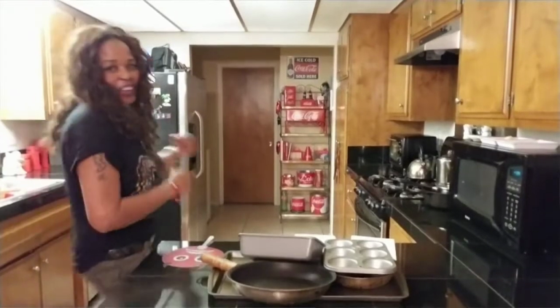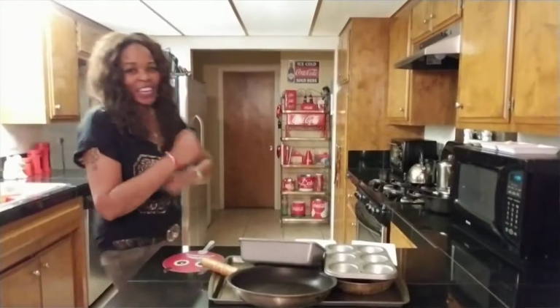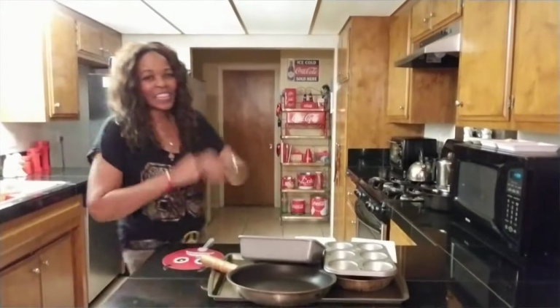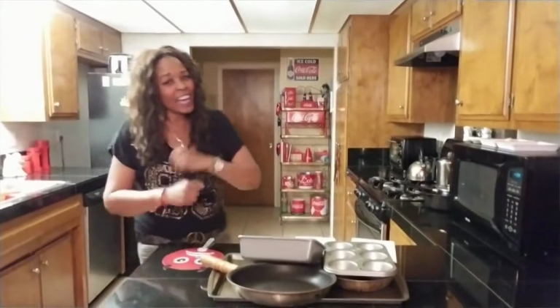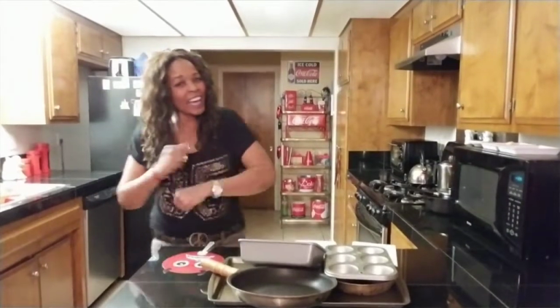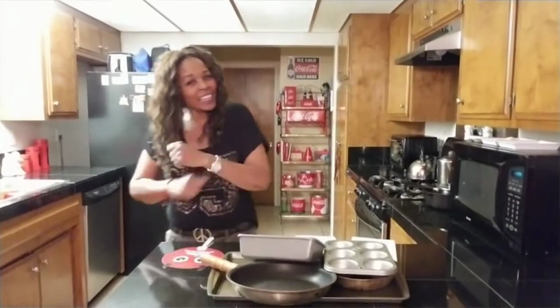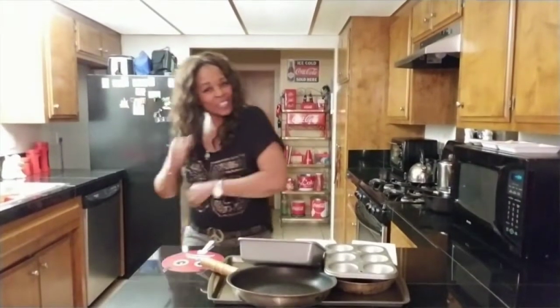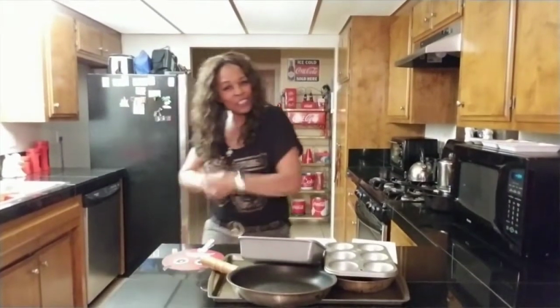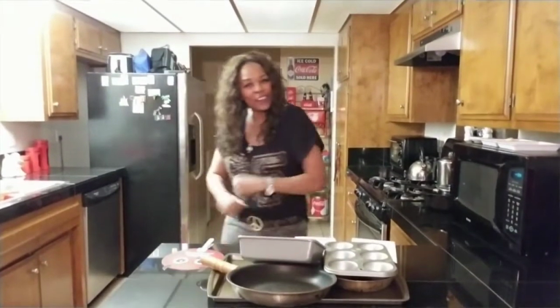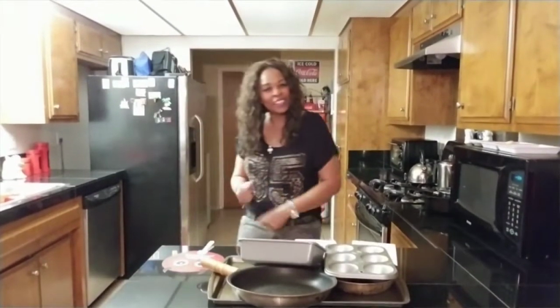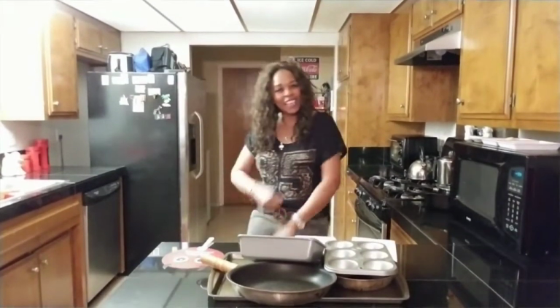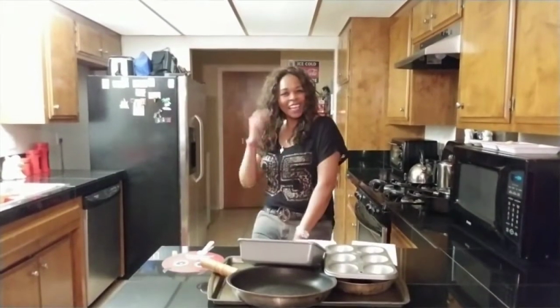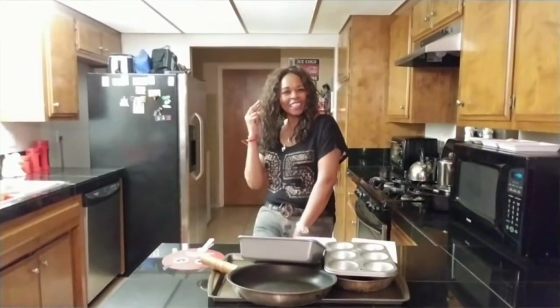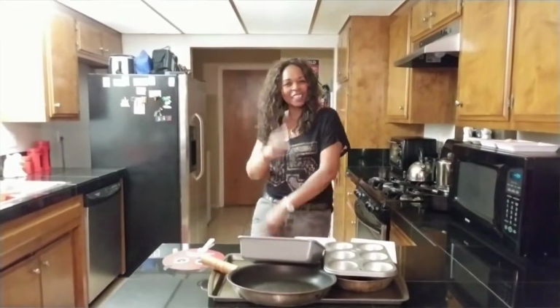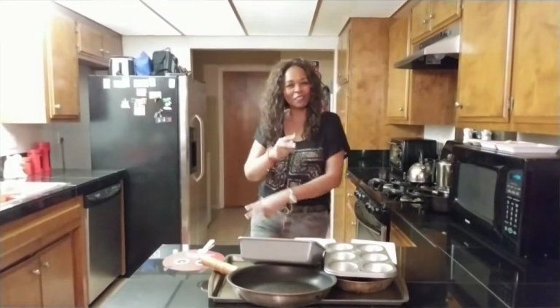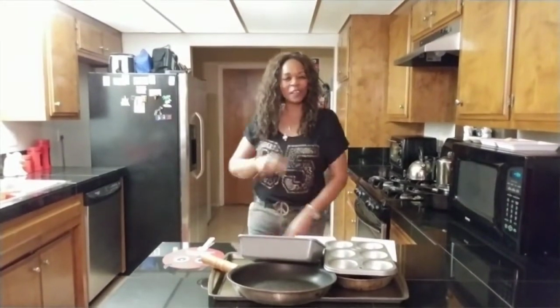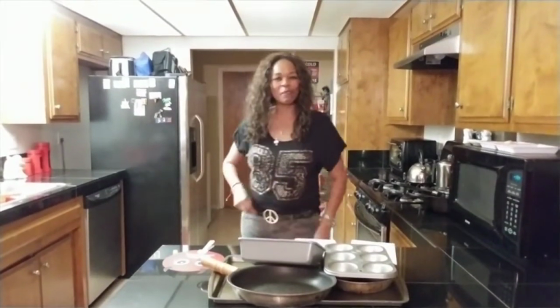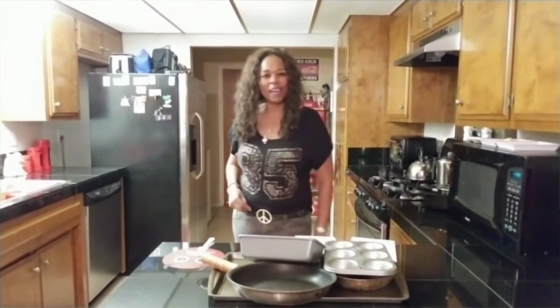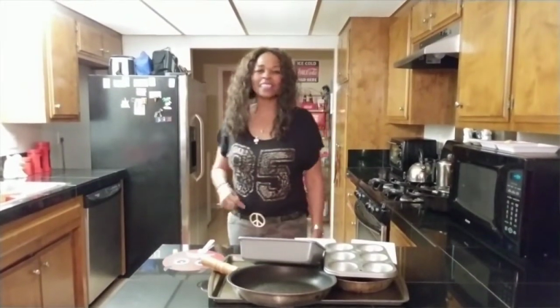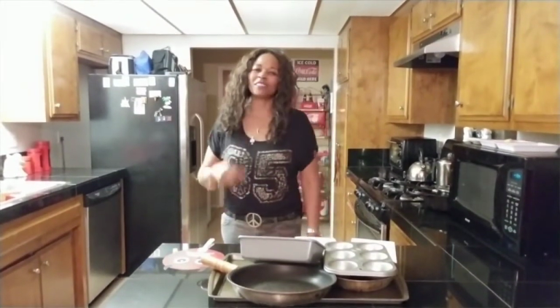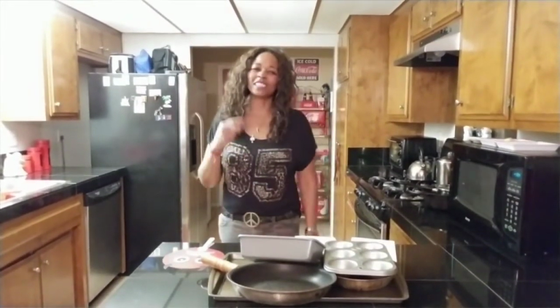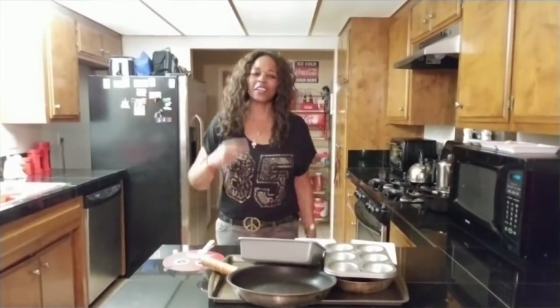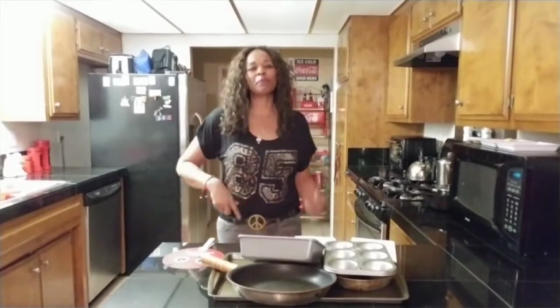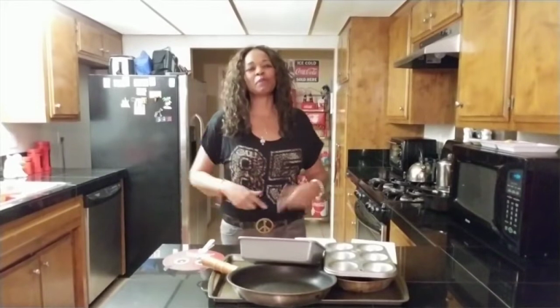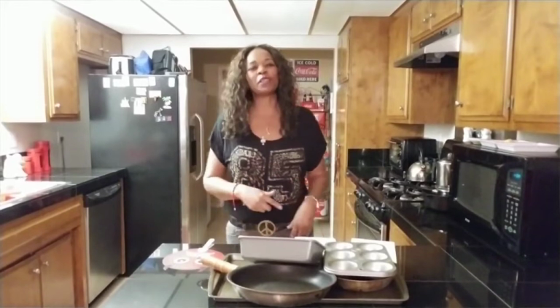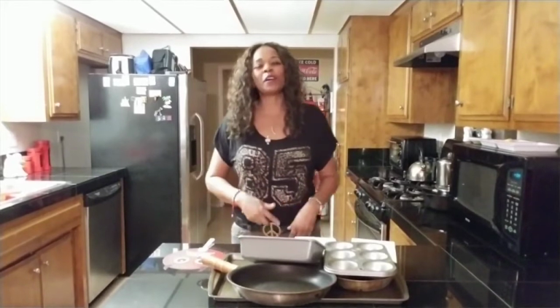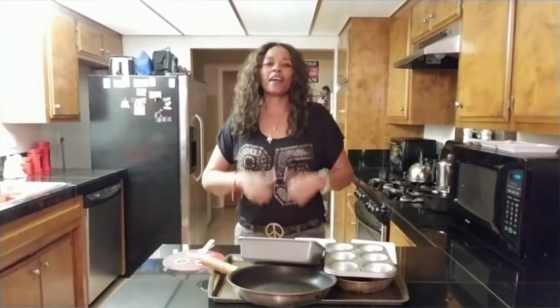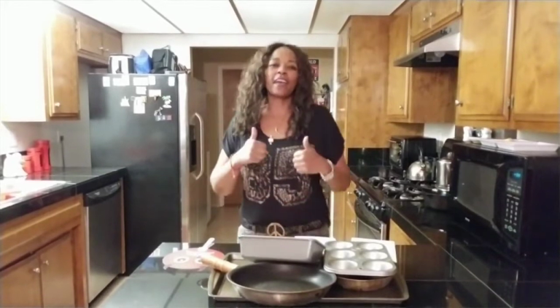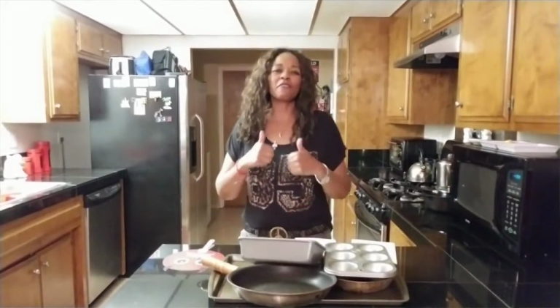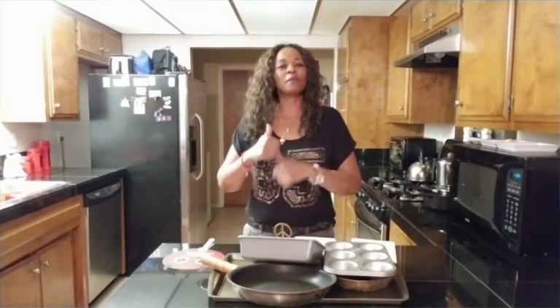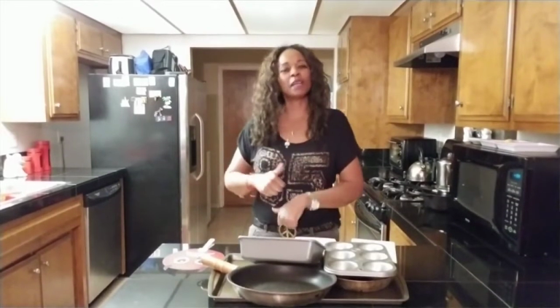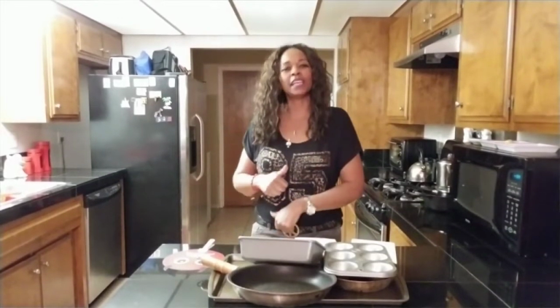Okay guys, here we go again. Thank you for coming back to my channel. I put up a video every Monday.